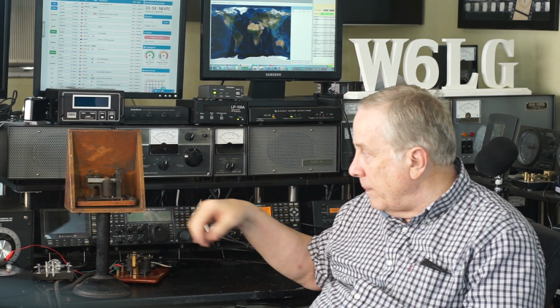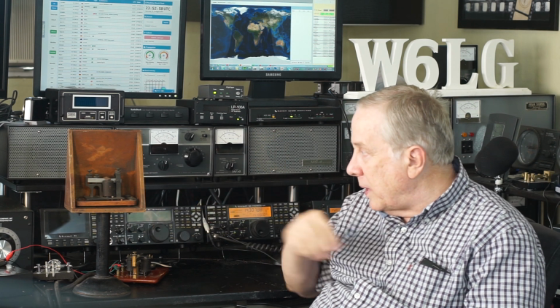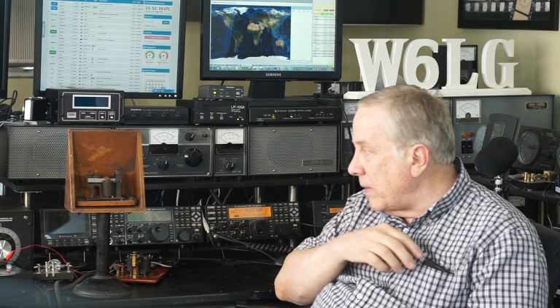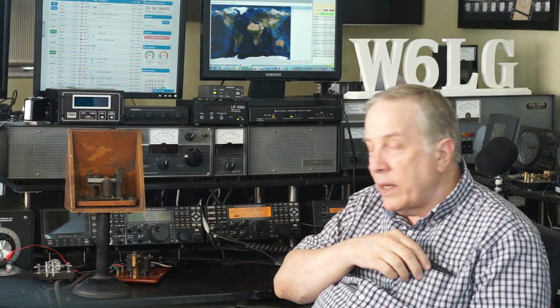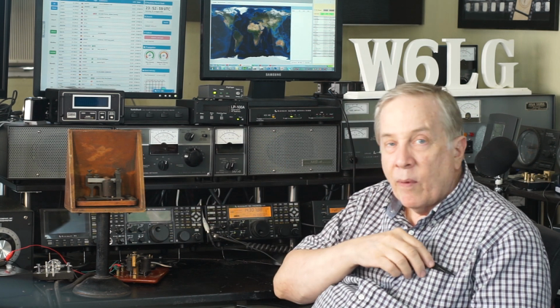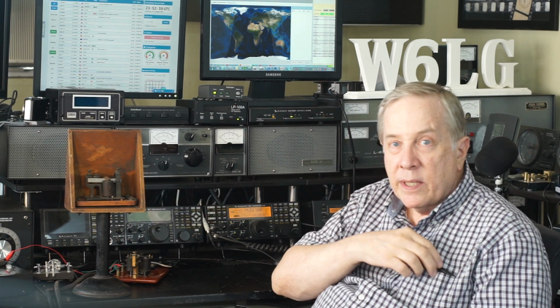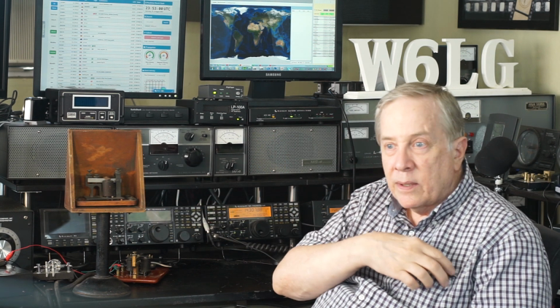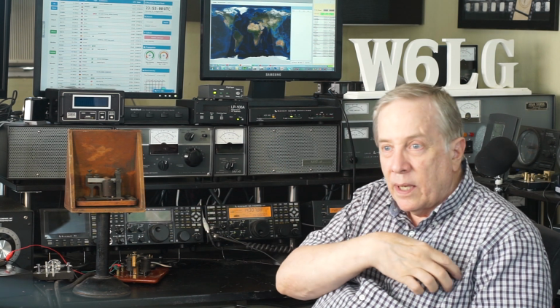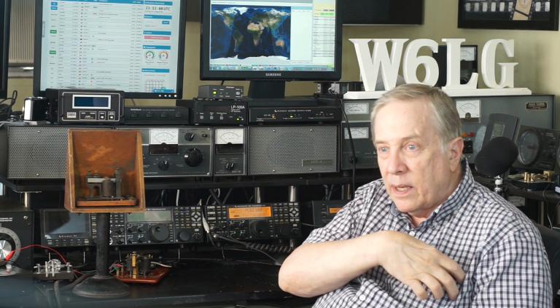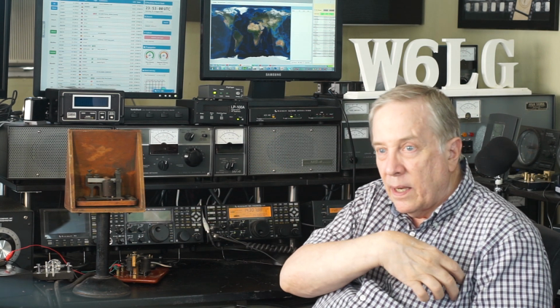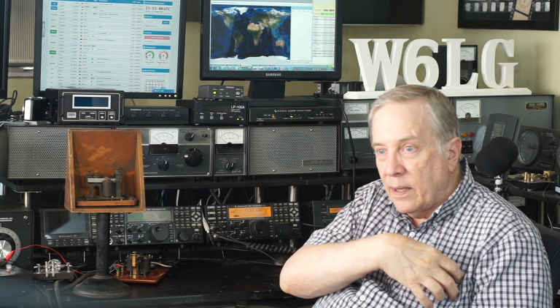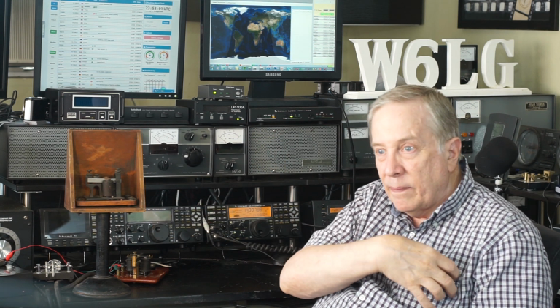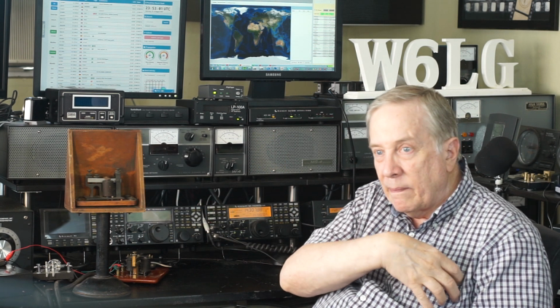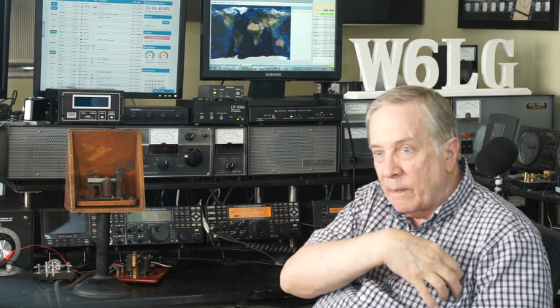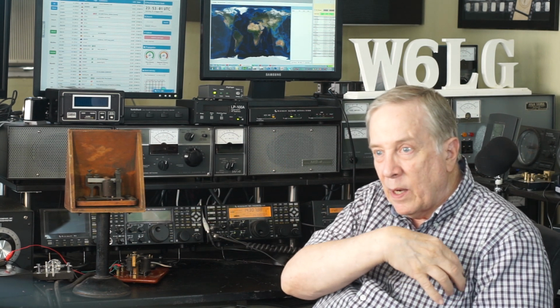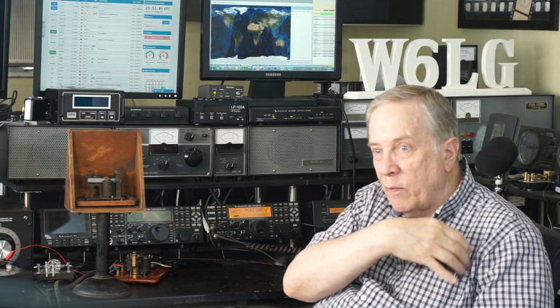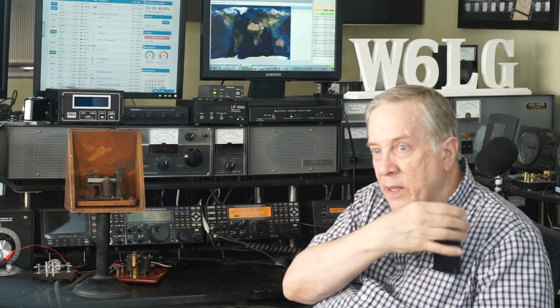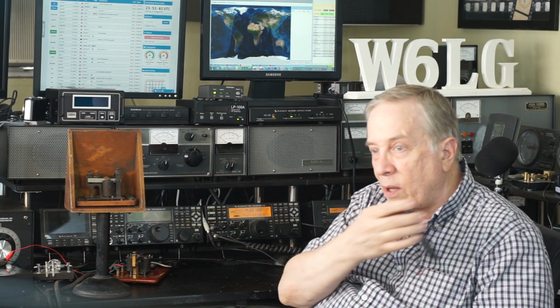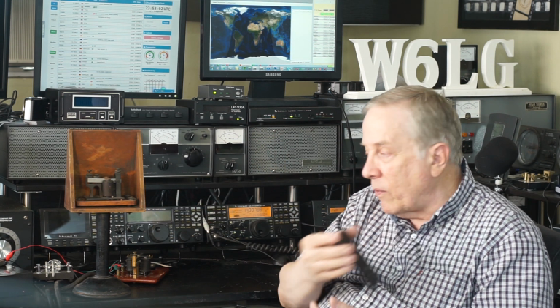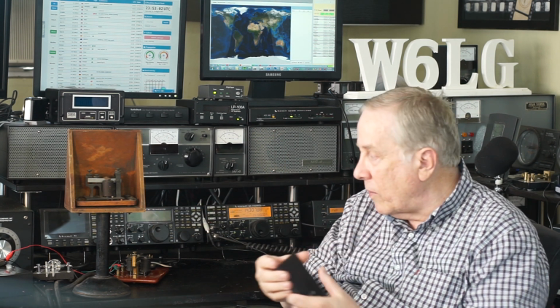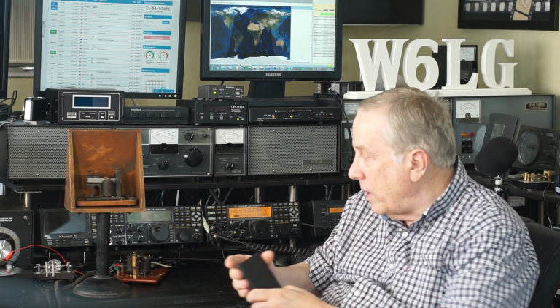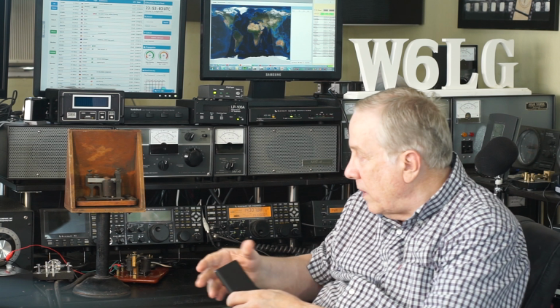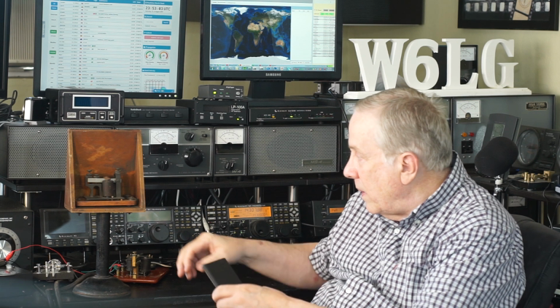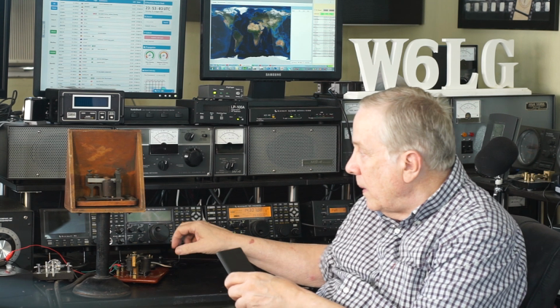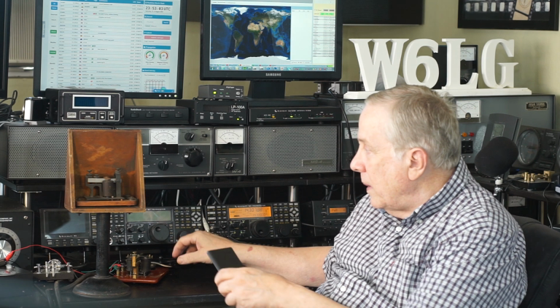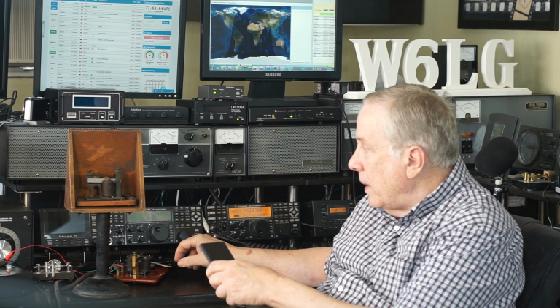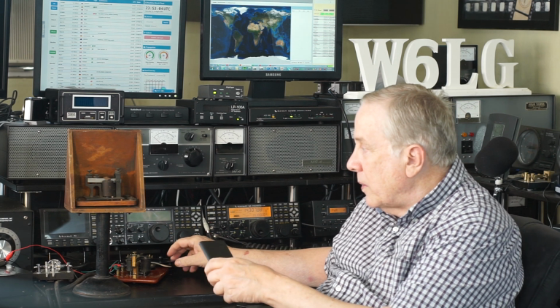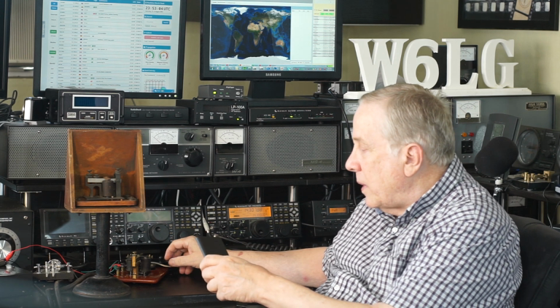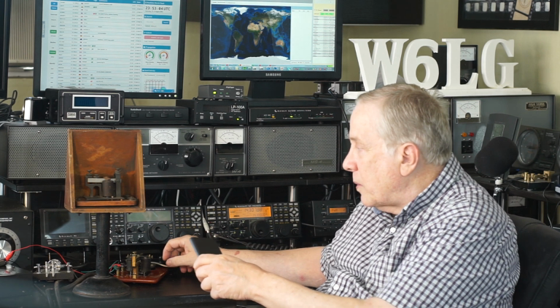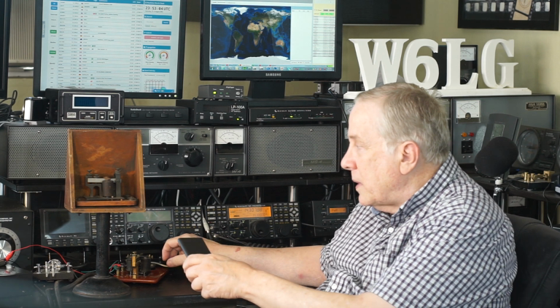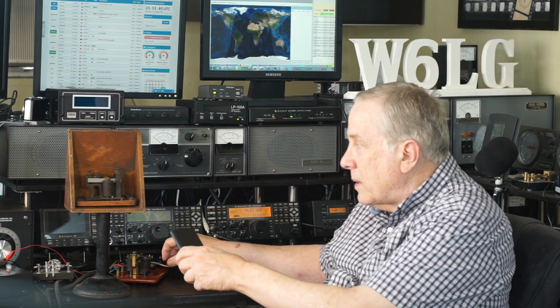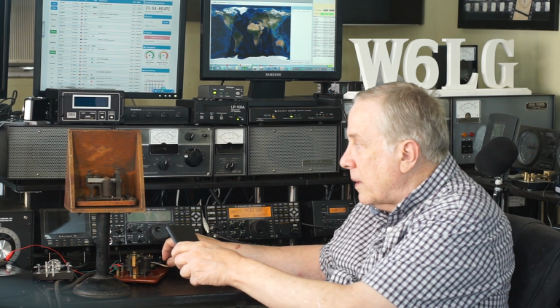To give you an idea of what it sounds like, I'm going to move my cell phone over here. And here's what it sounds like.